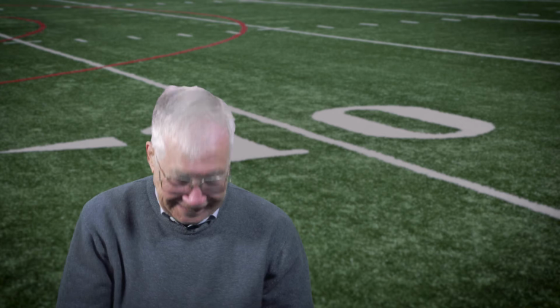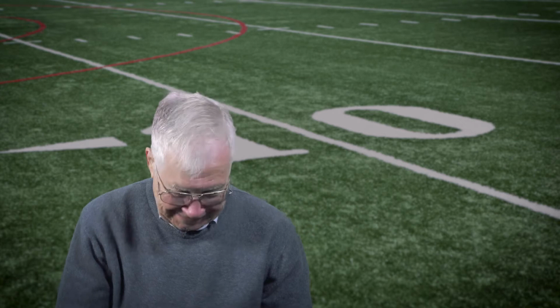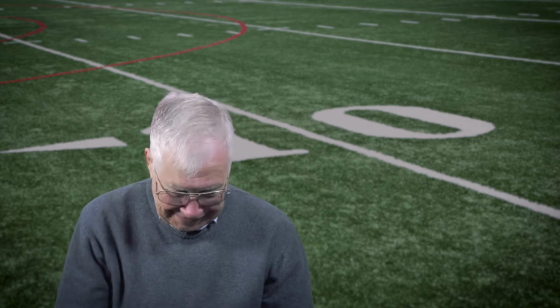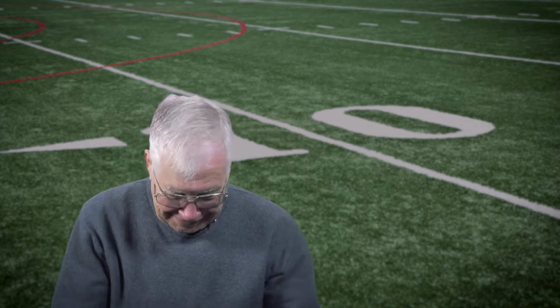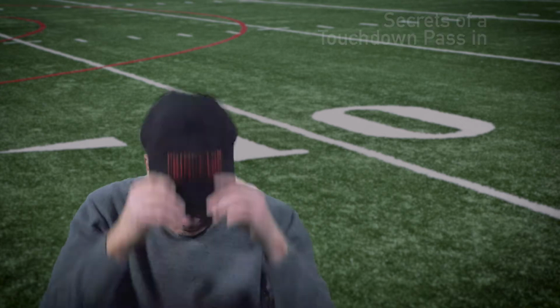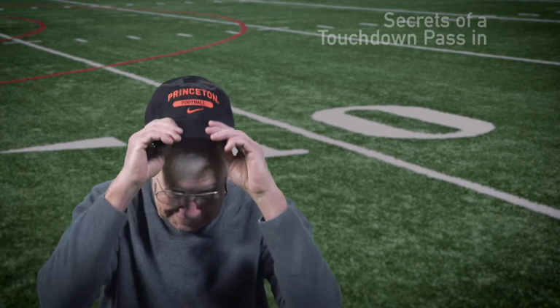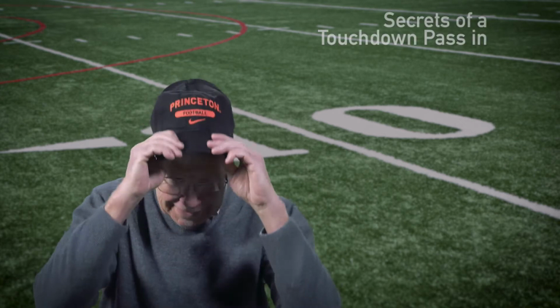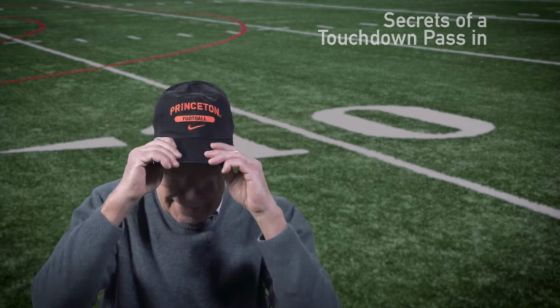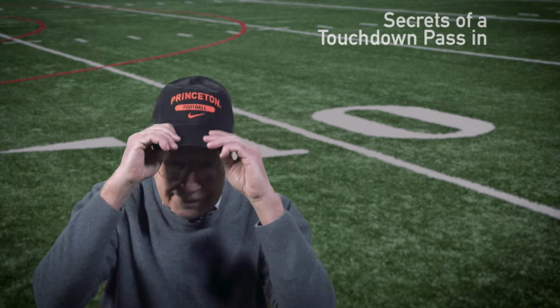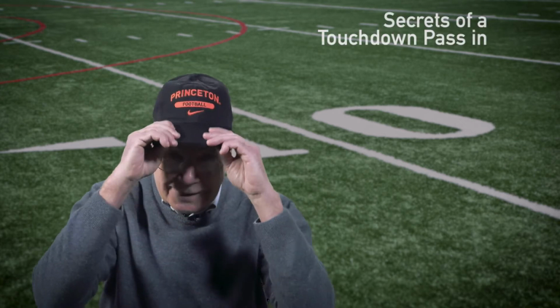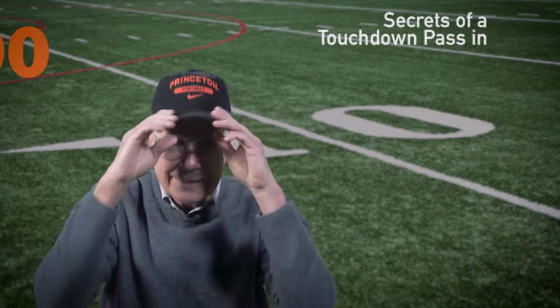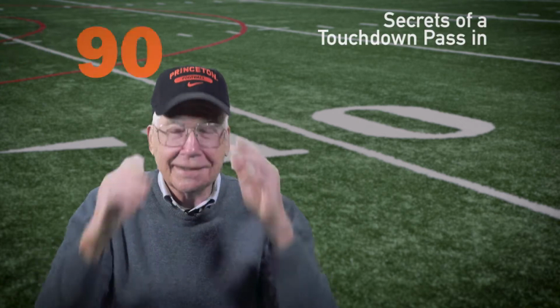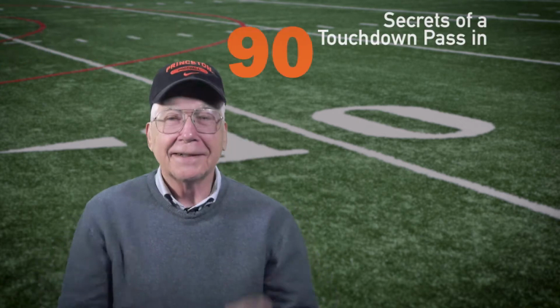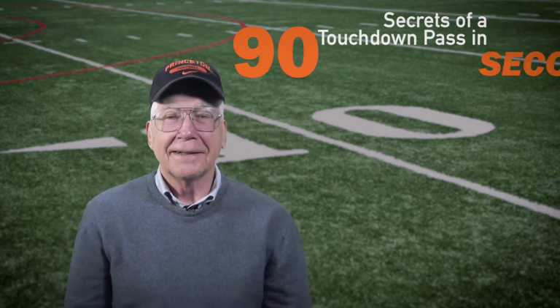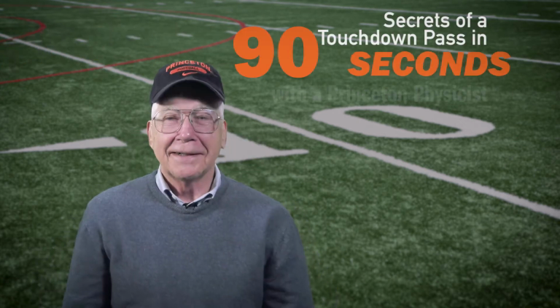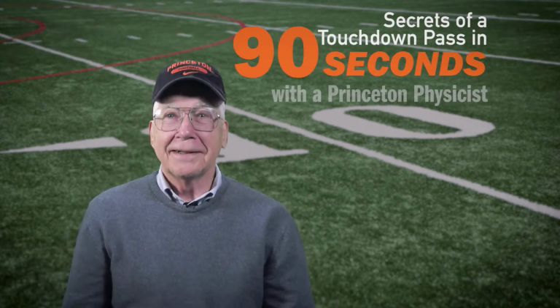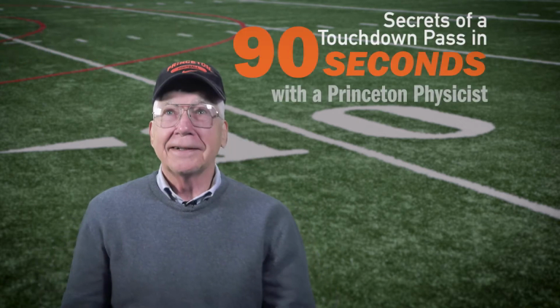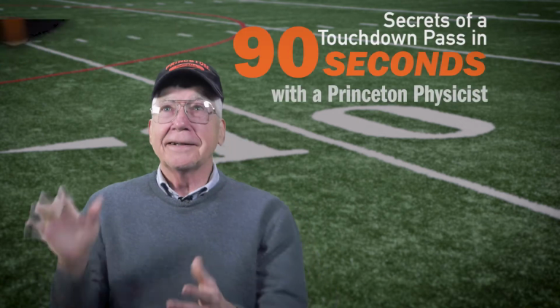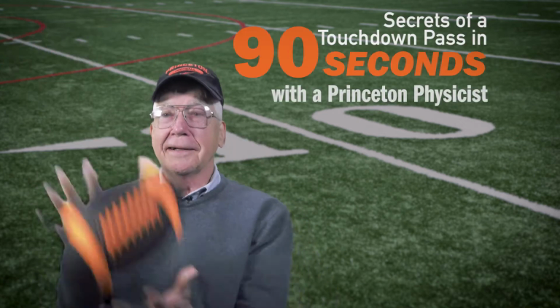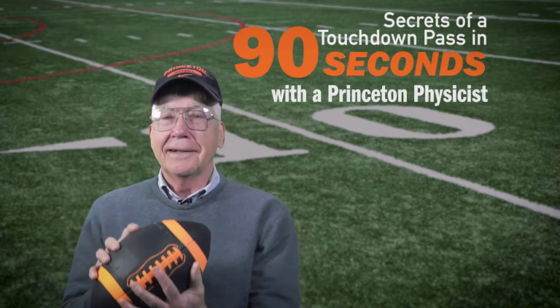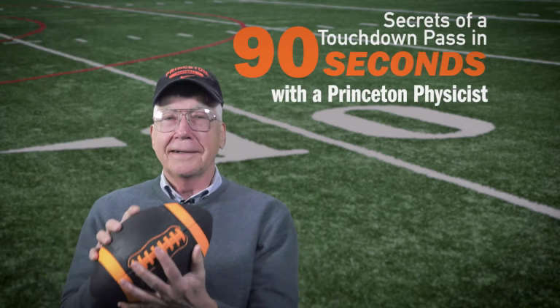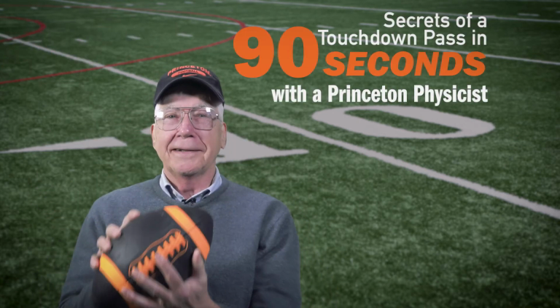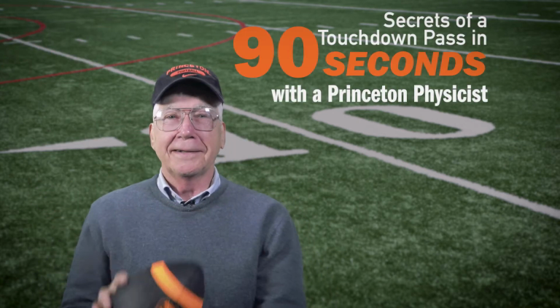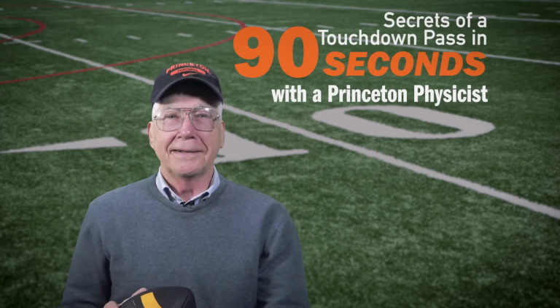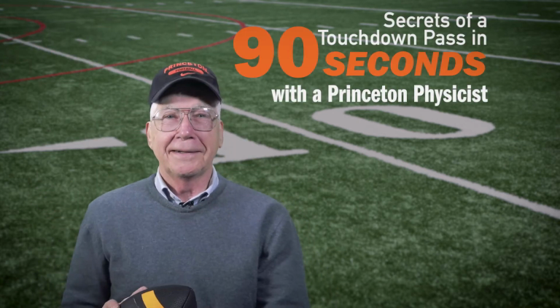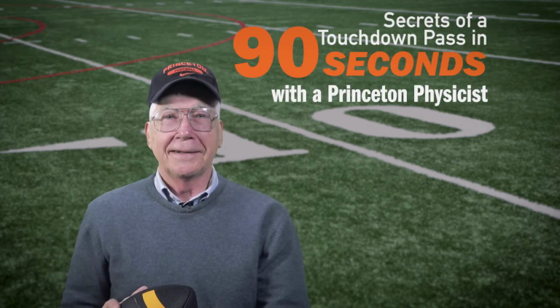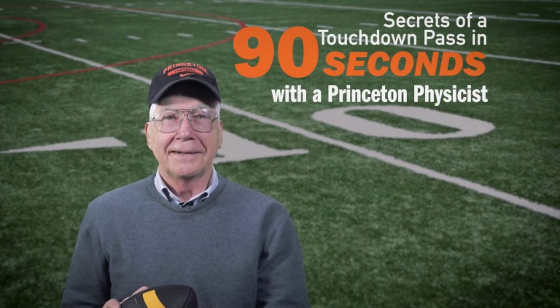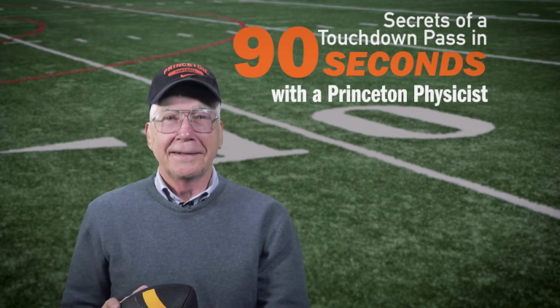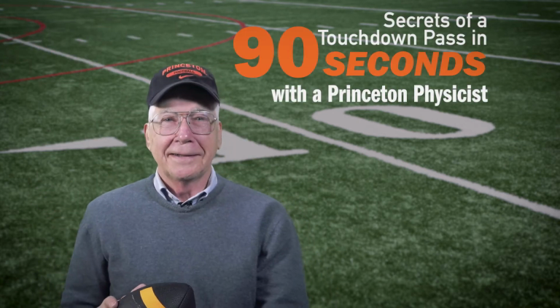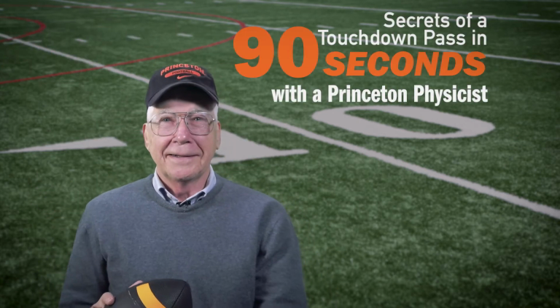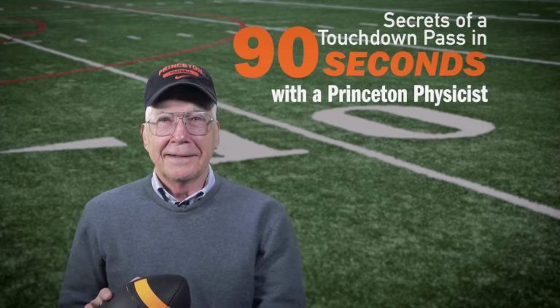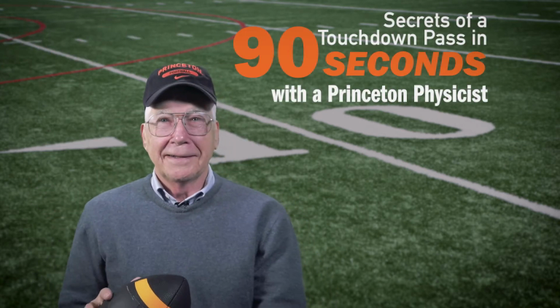The perfect football pass — it's mostly Newton's Laws. Newton was a pretty smart guy.